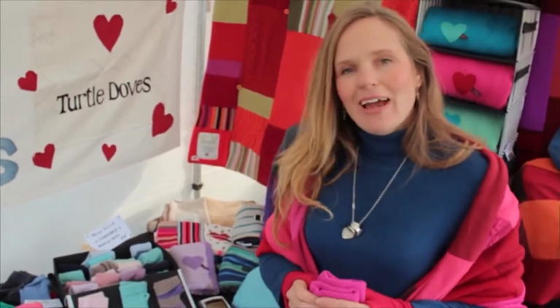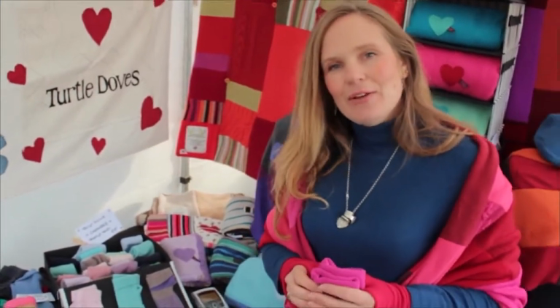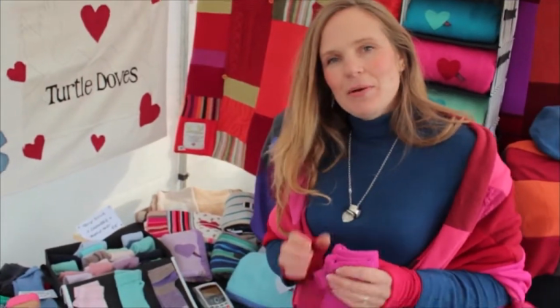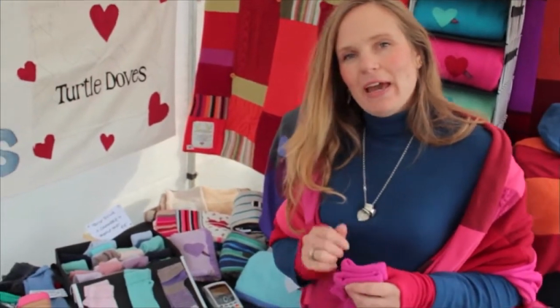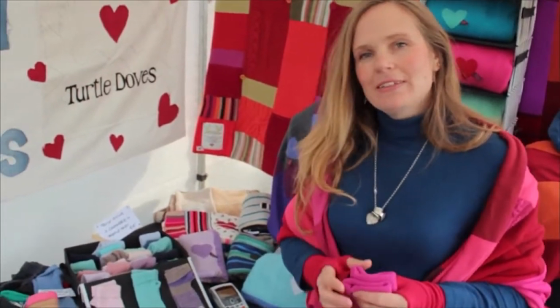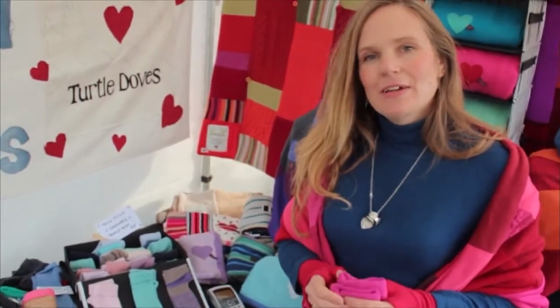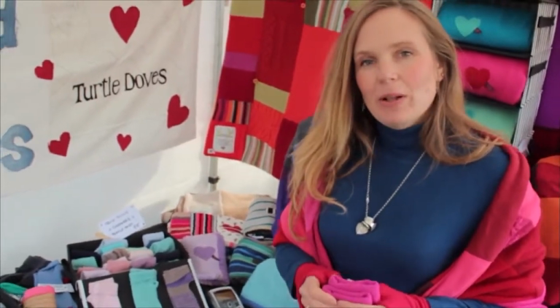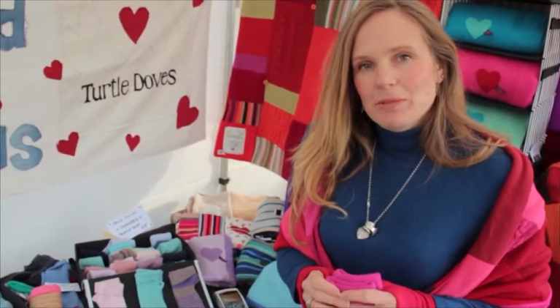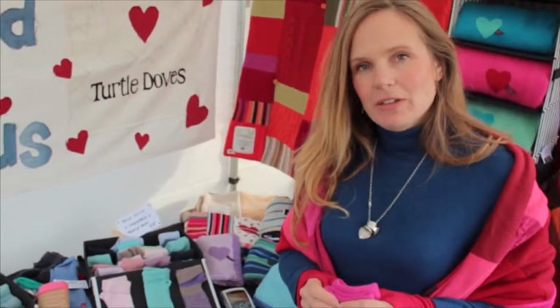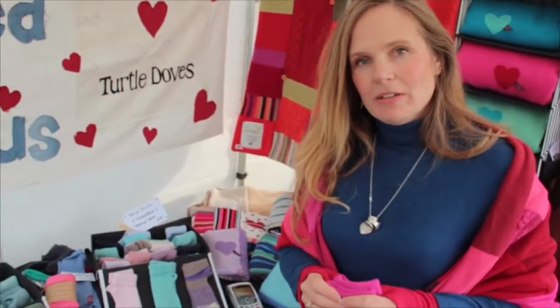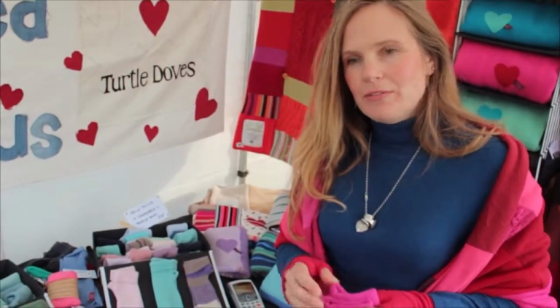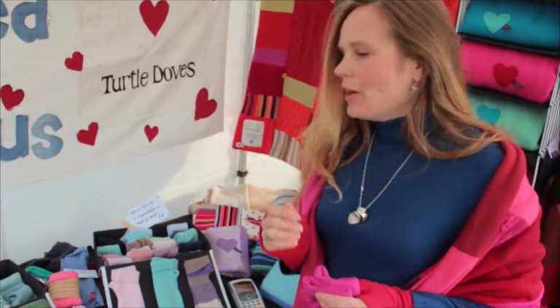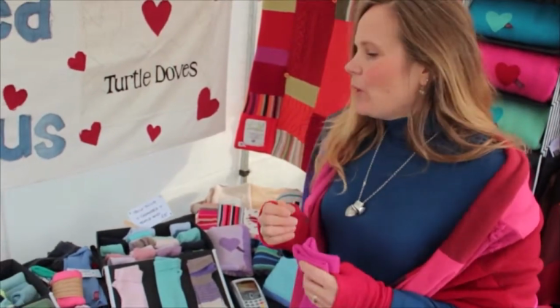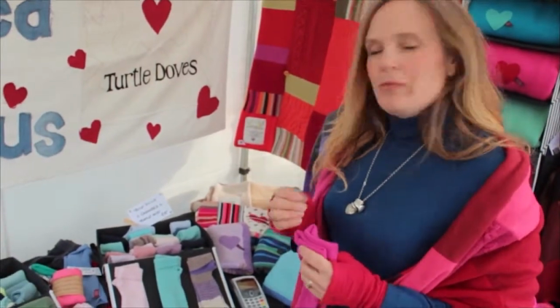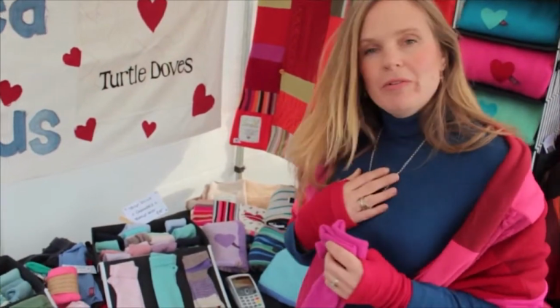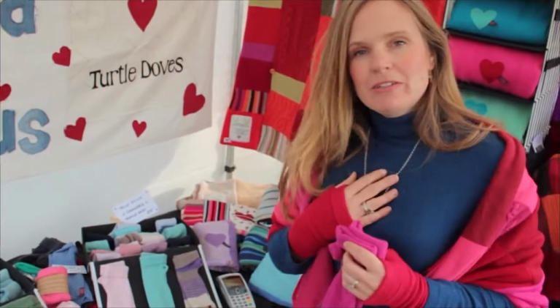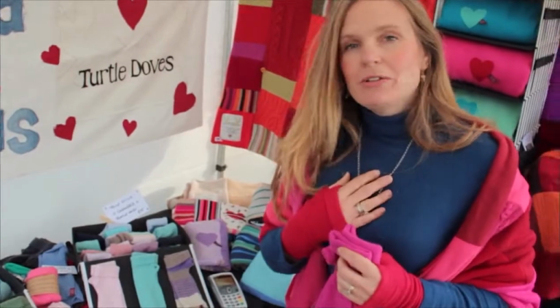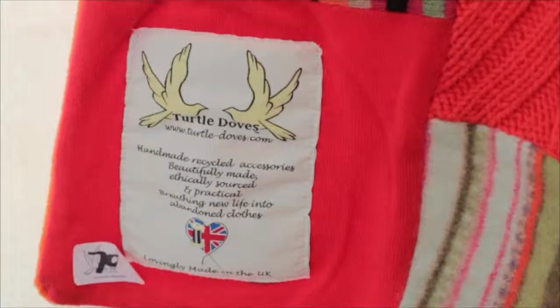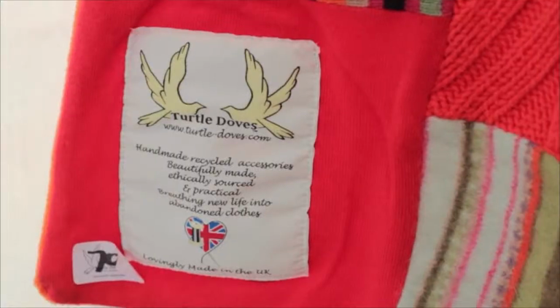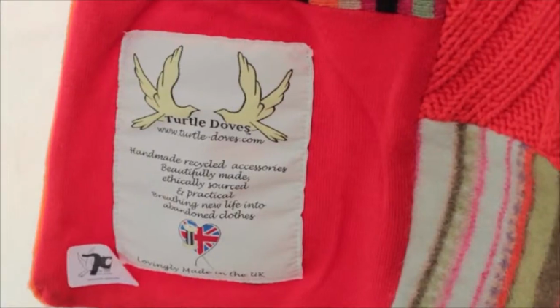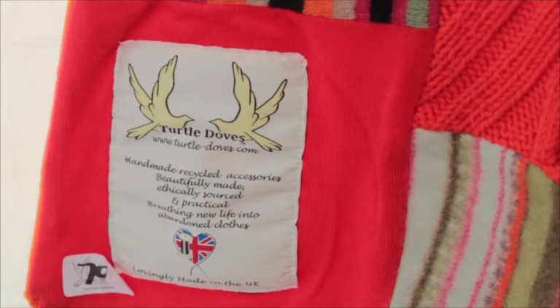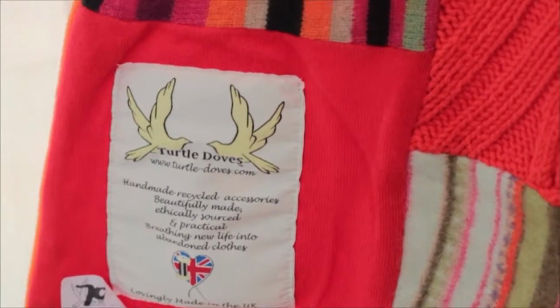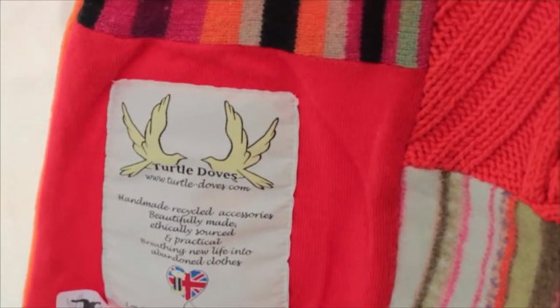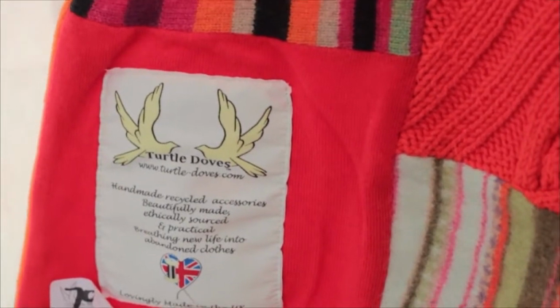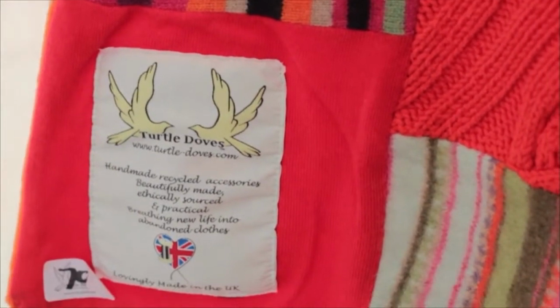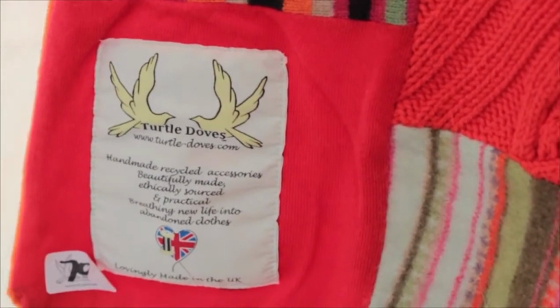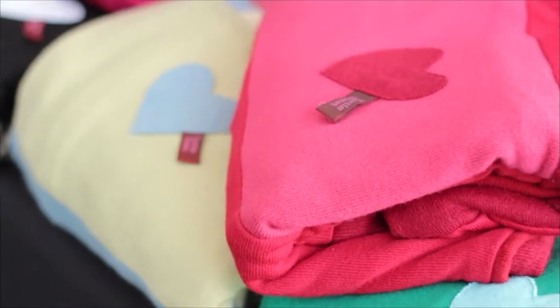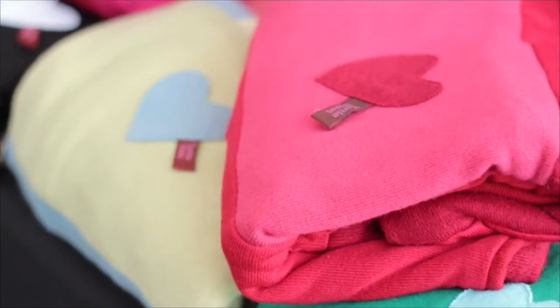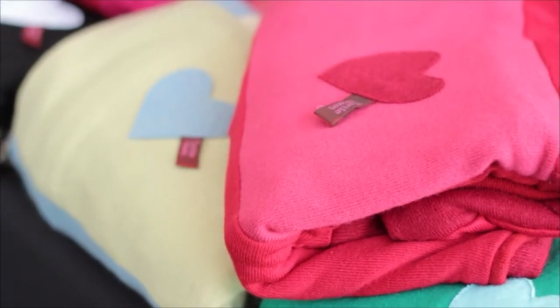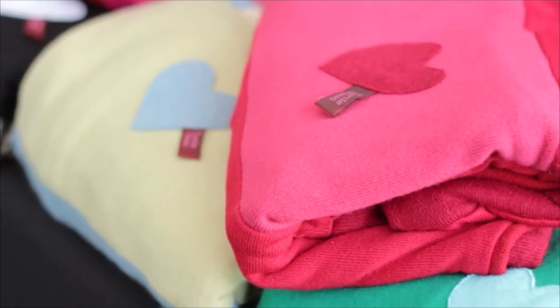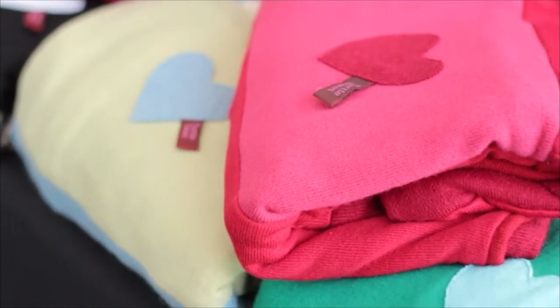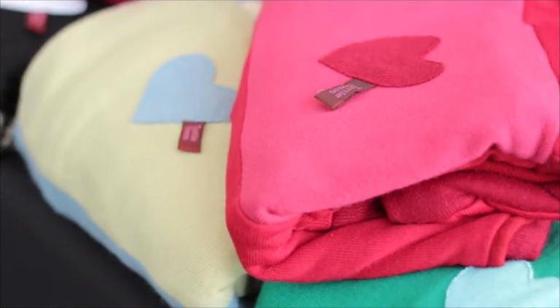Hello, I'm Kate. Welcome to Turtle Doves, where we recycle jumpers that have been thrown away into beautiful new accessories.